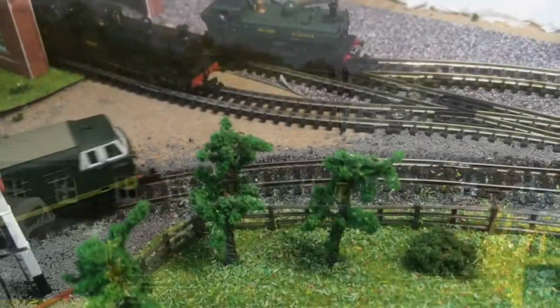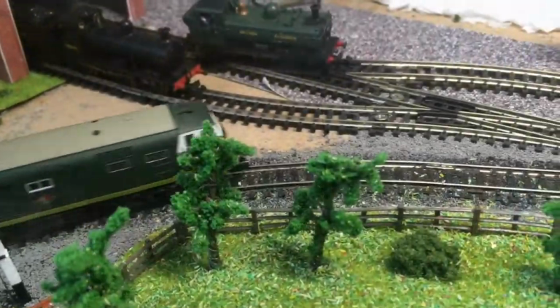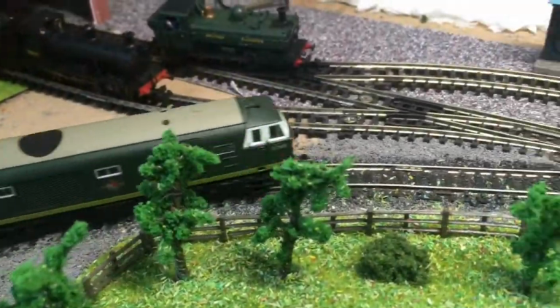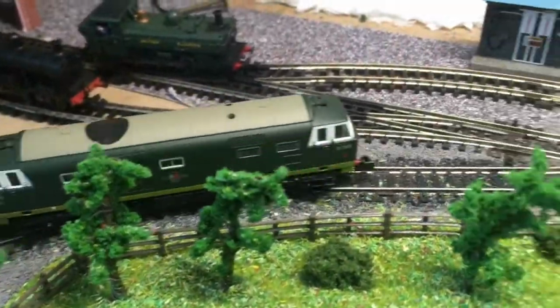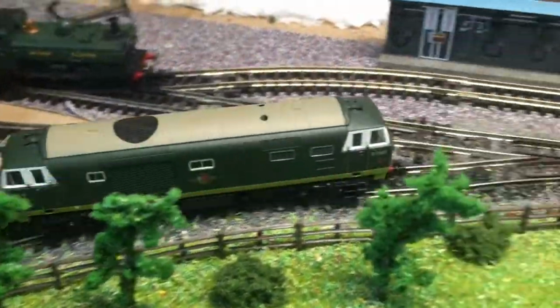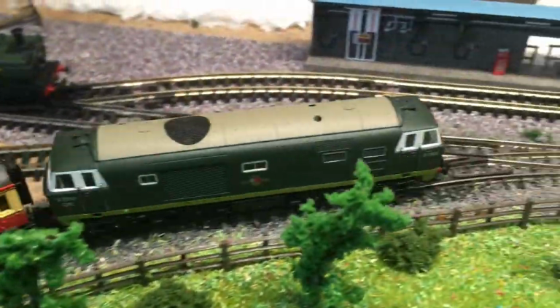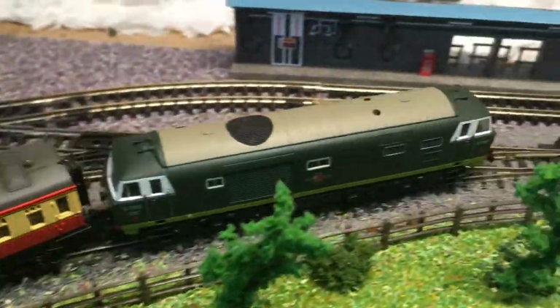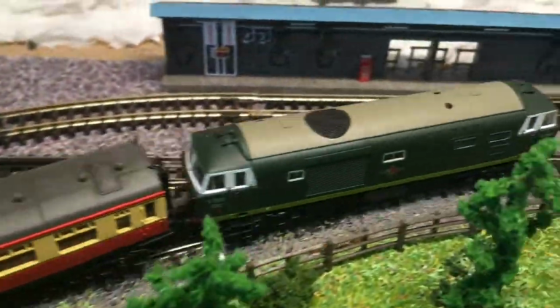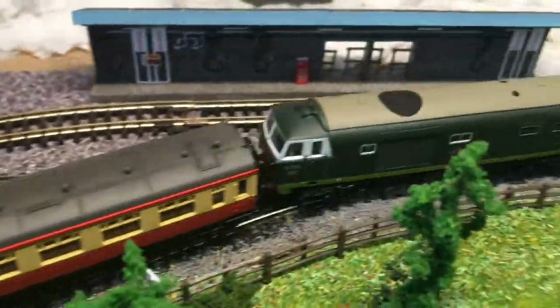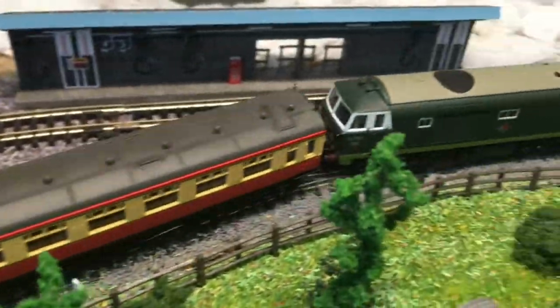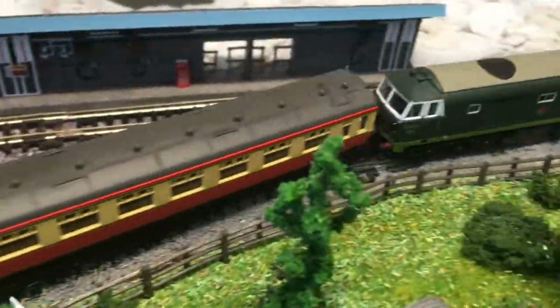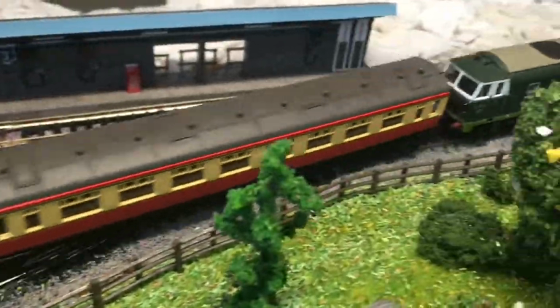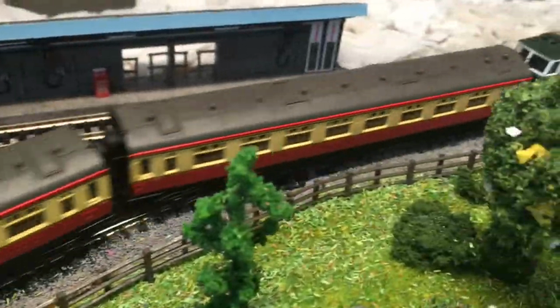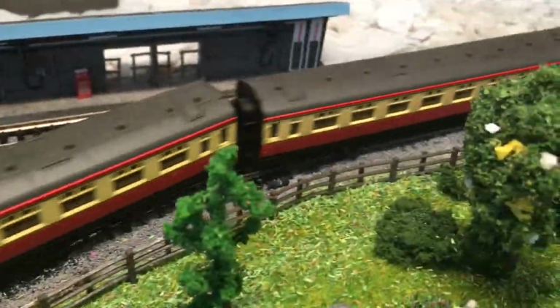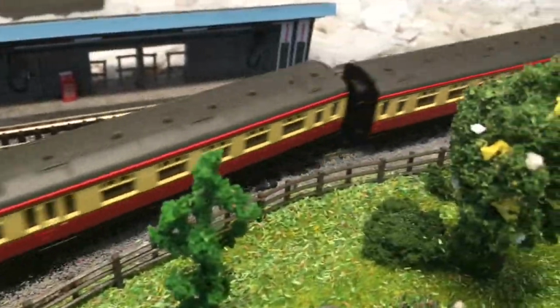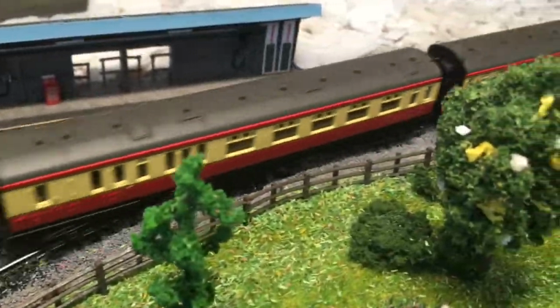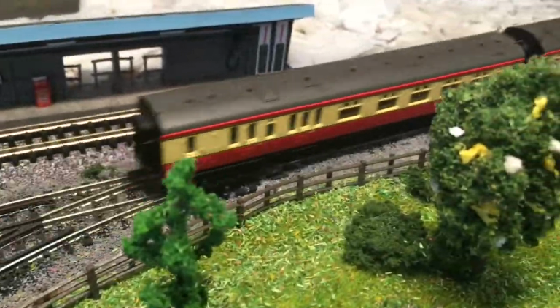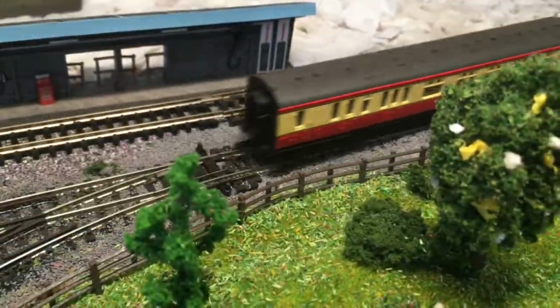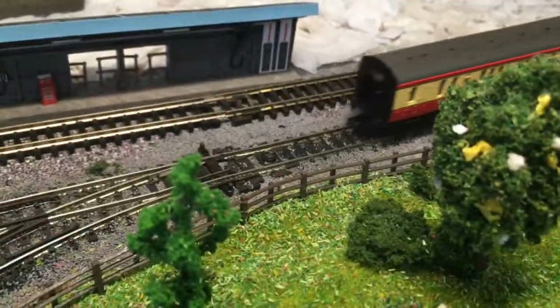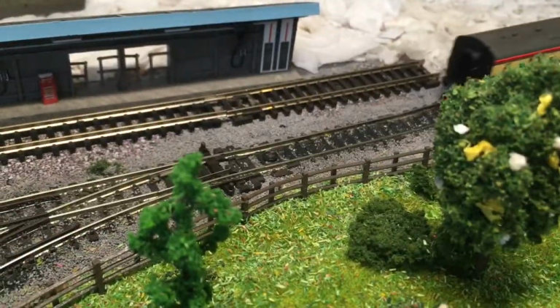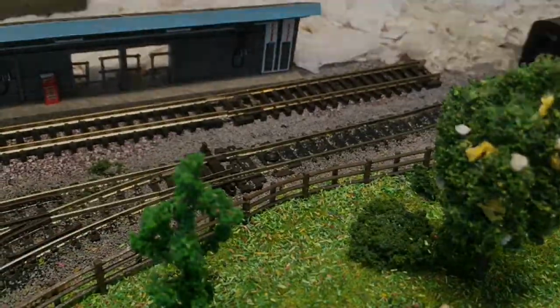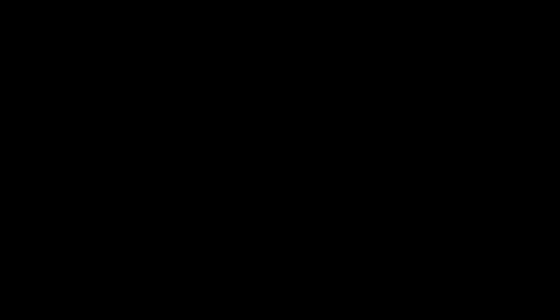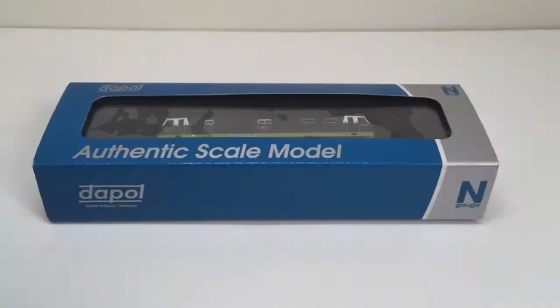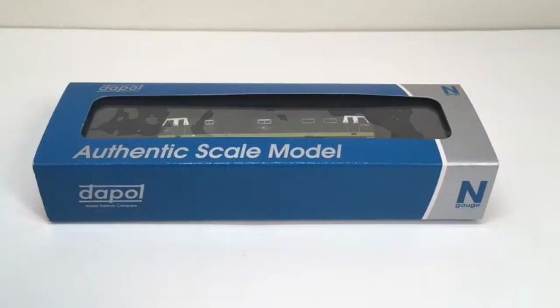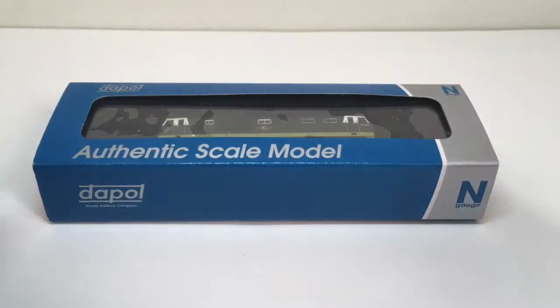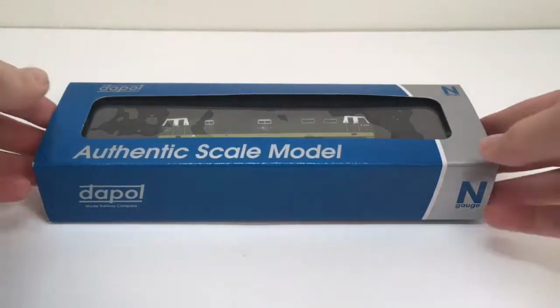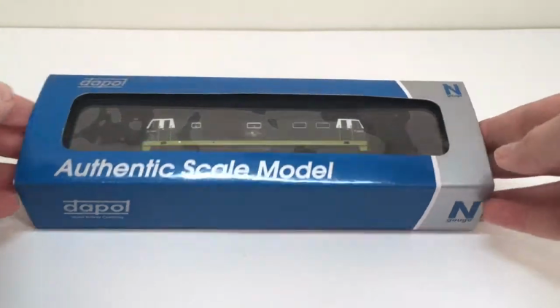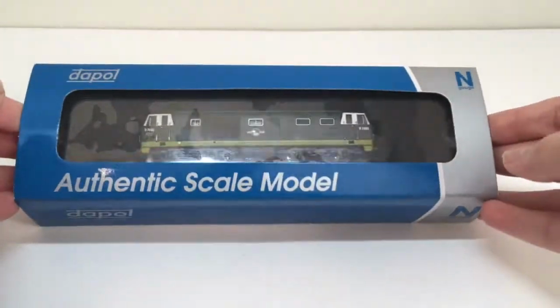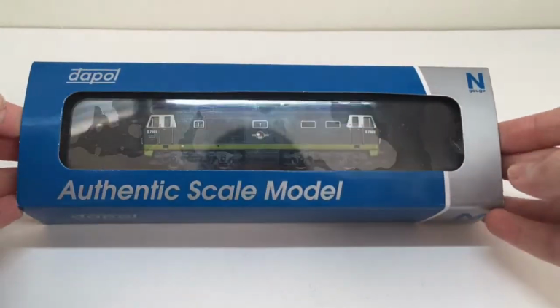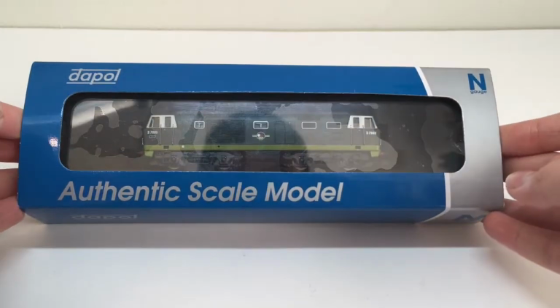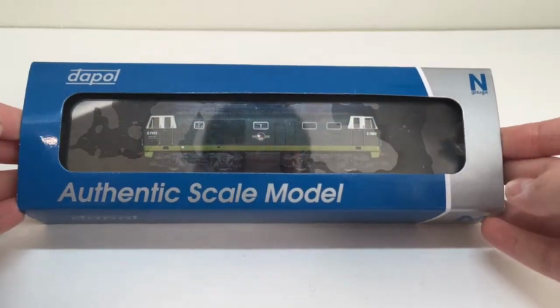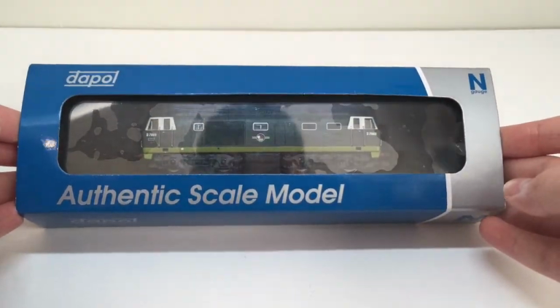Hello everybody, Ben here and today I'm going to be reviewing DAPOL's Engage Class 35 Hymek in BR Green.